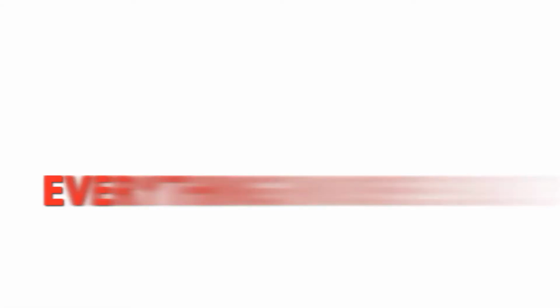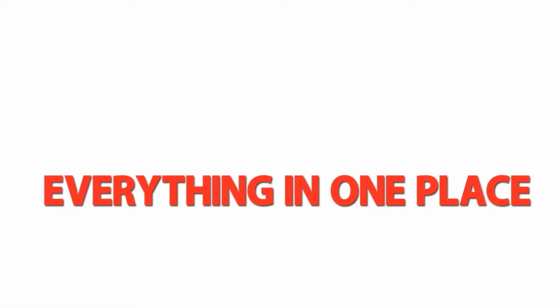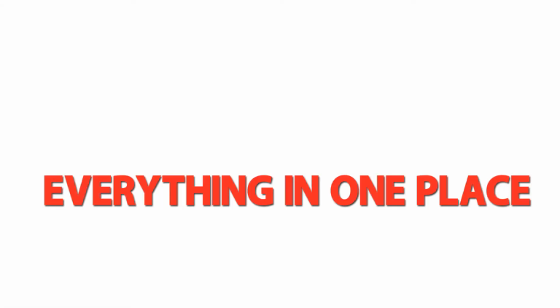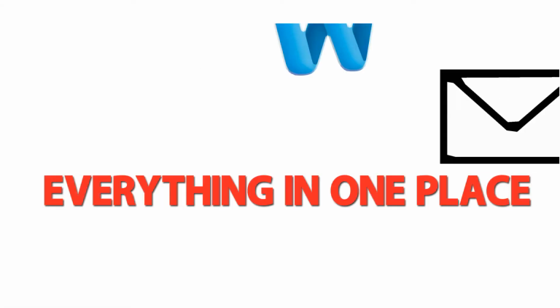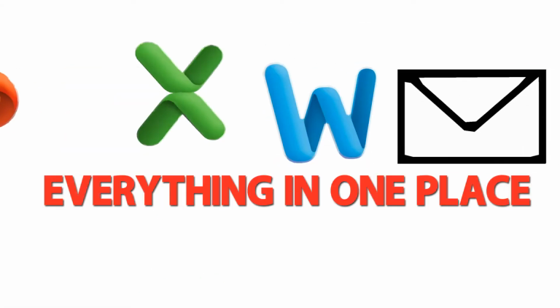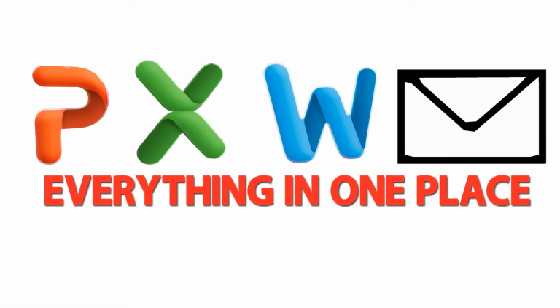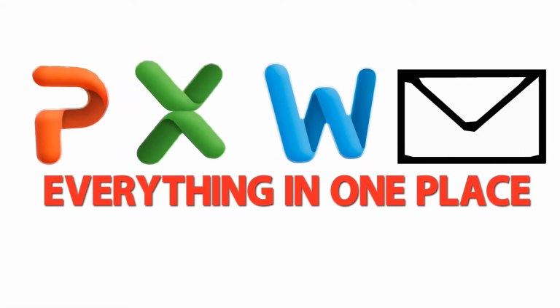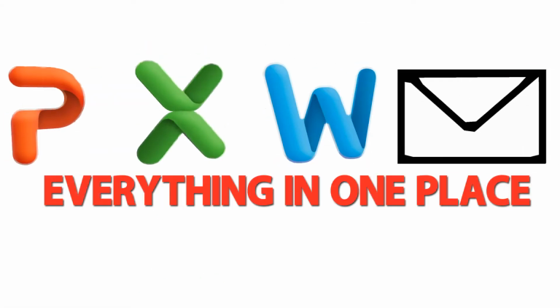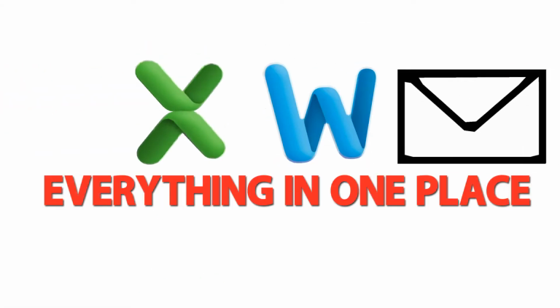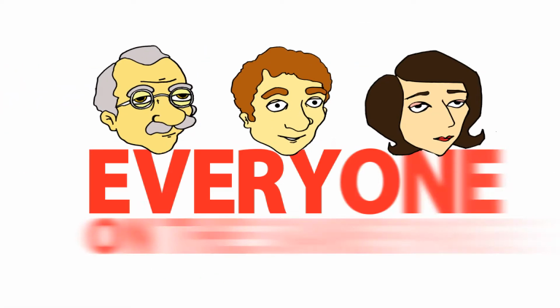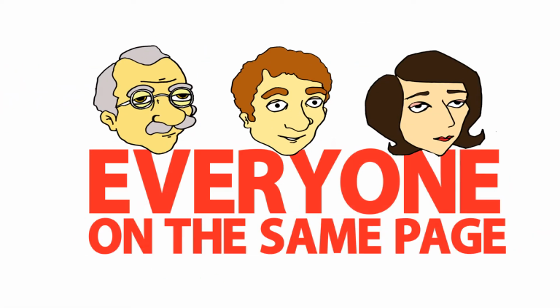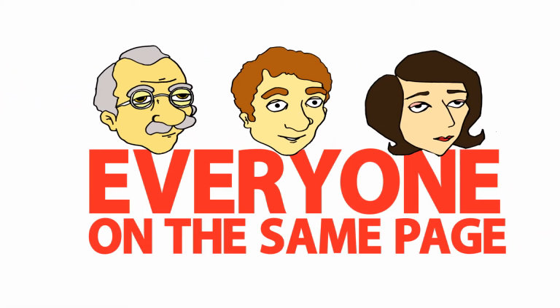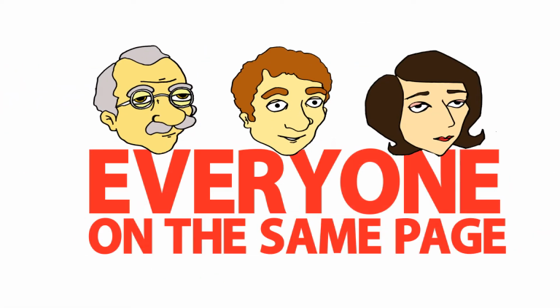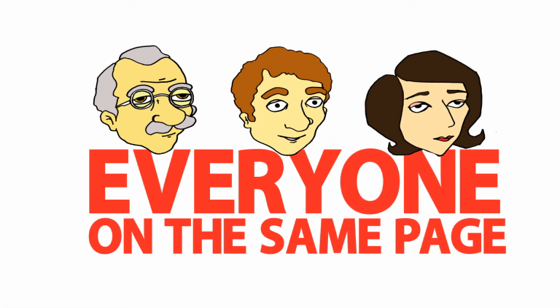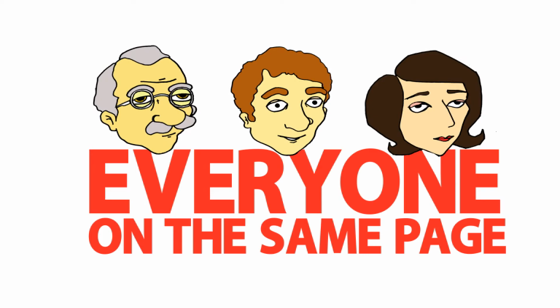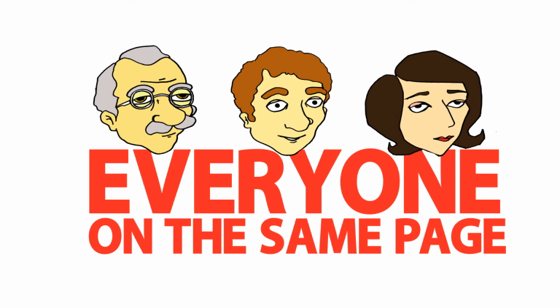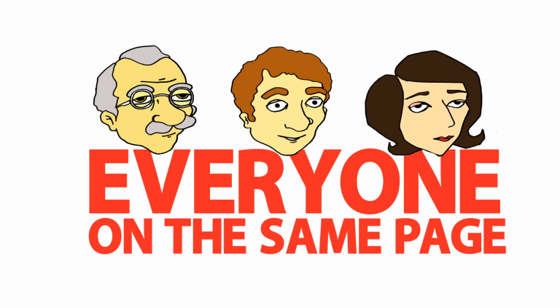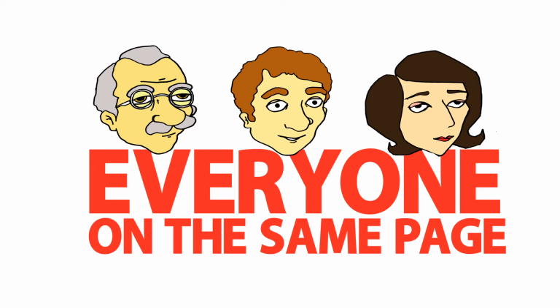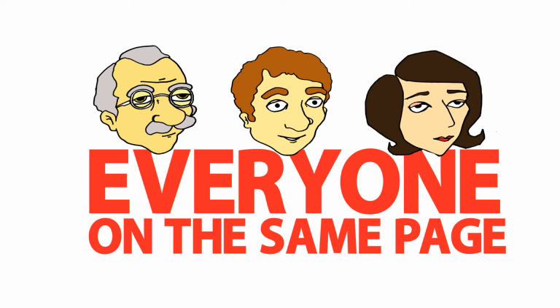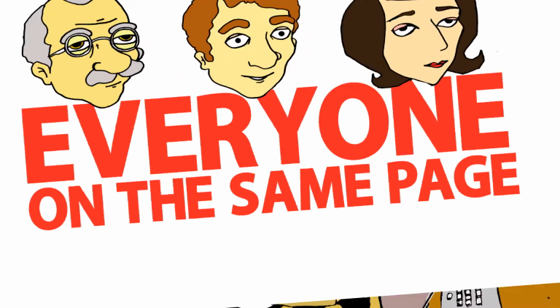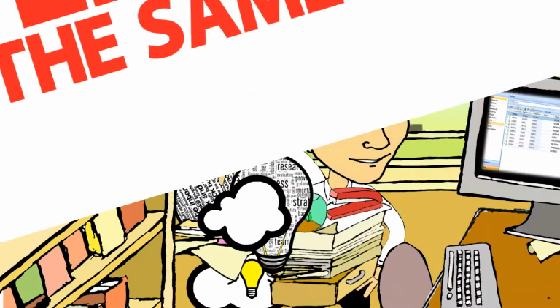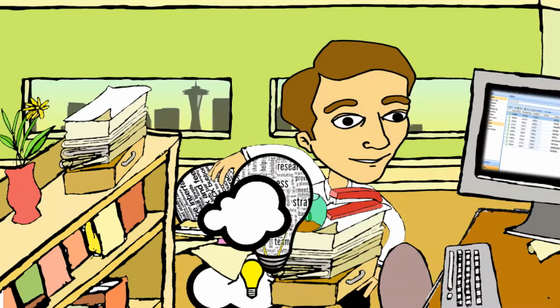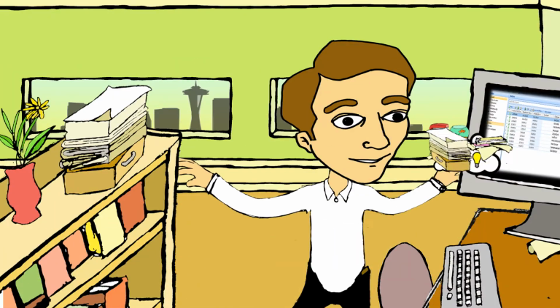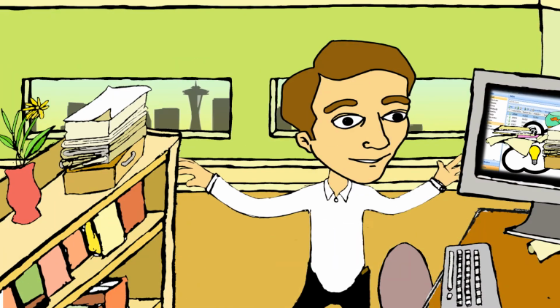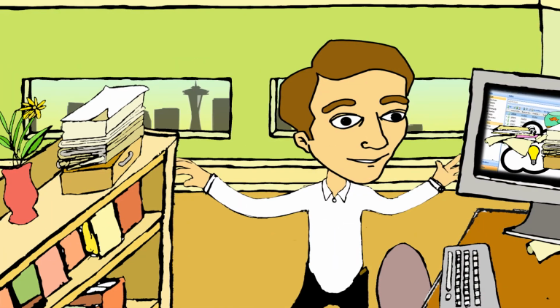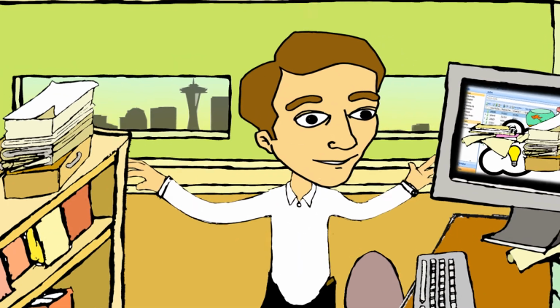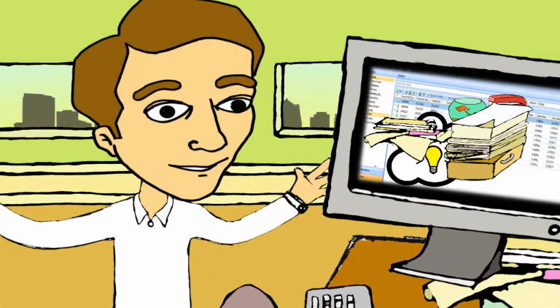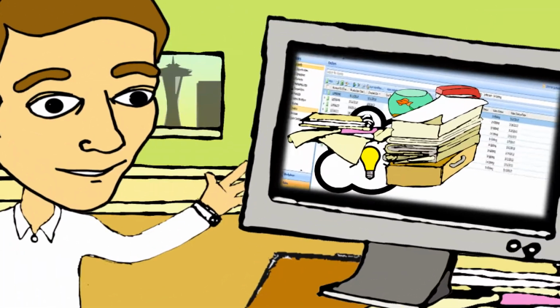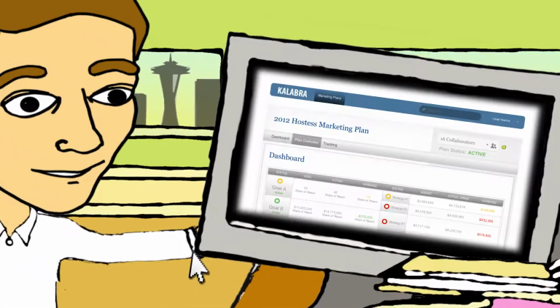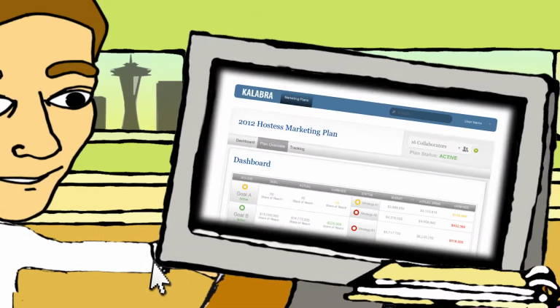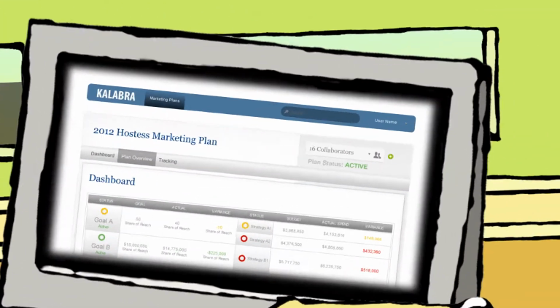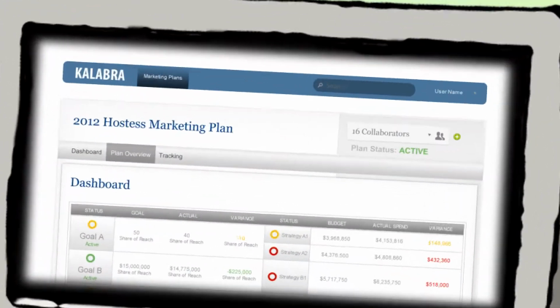Everything in one place, everyone on the same page. Let's take a look inside Collabra.